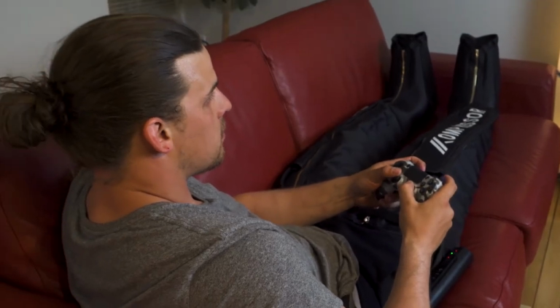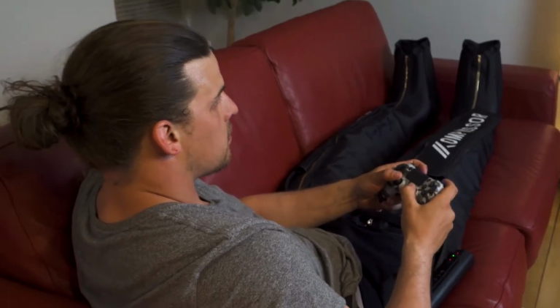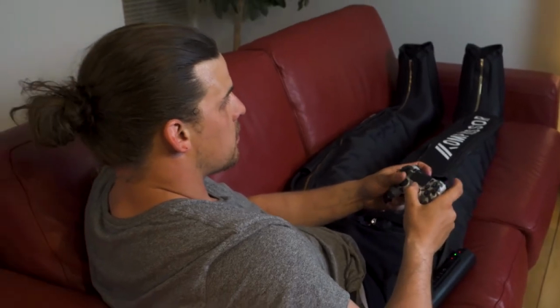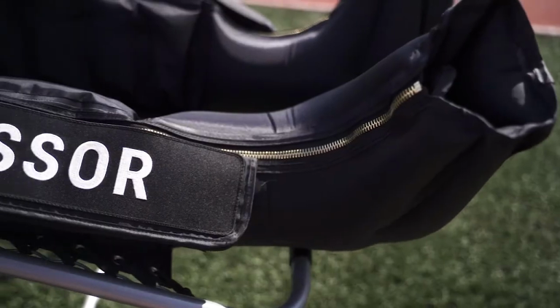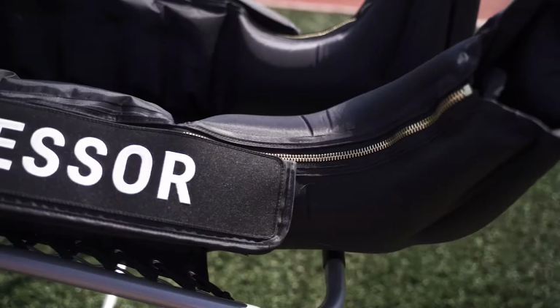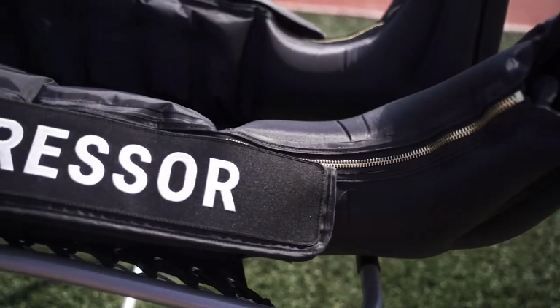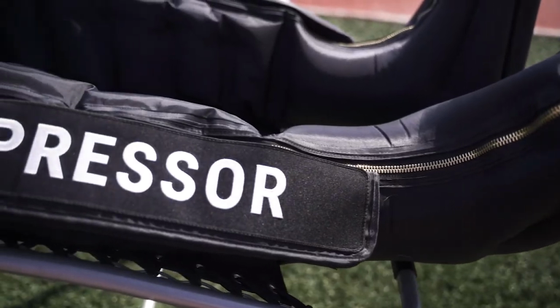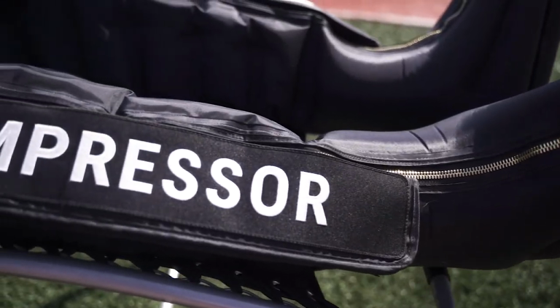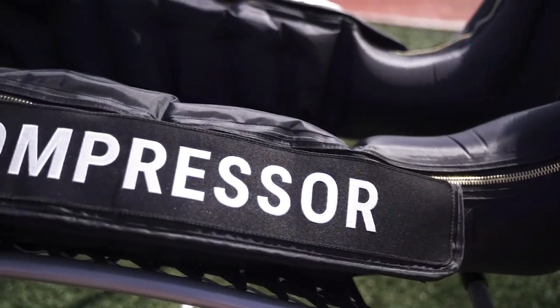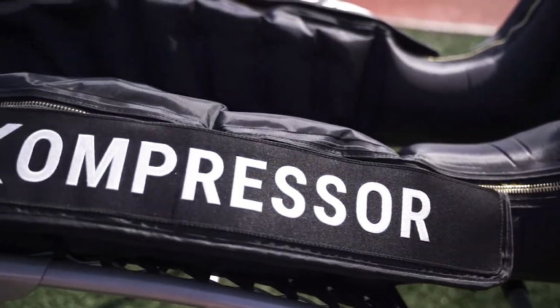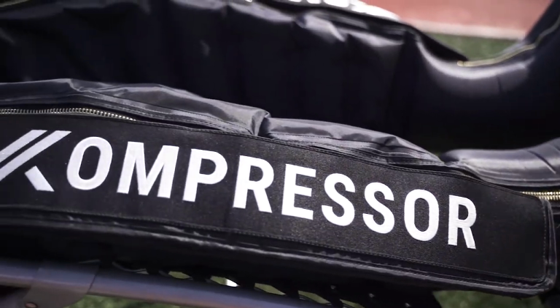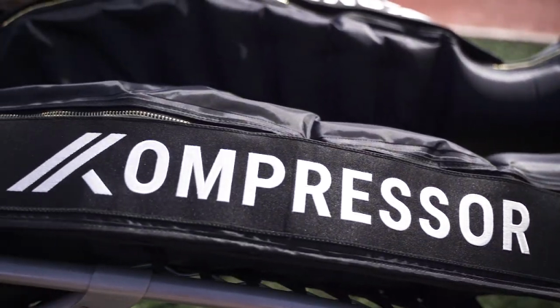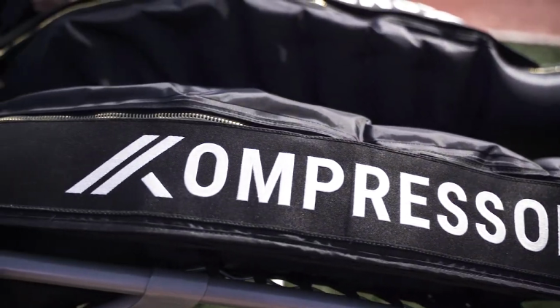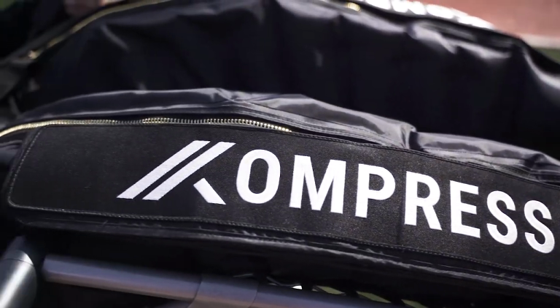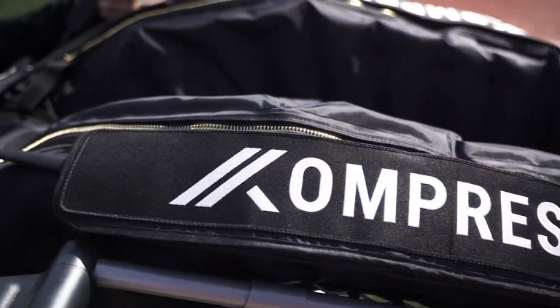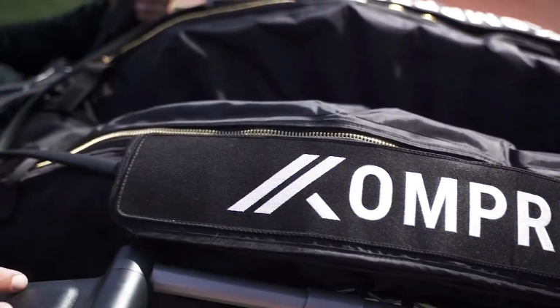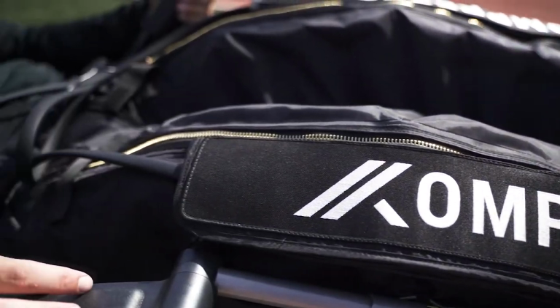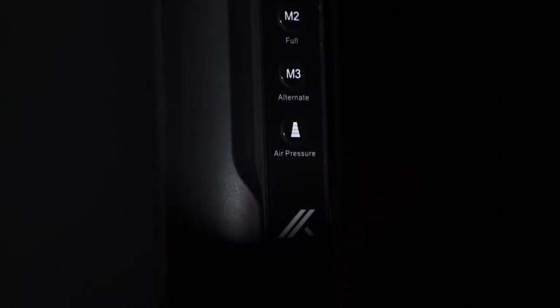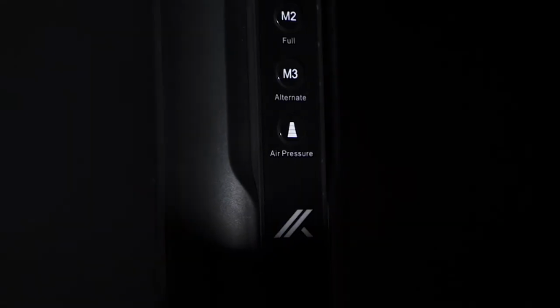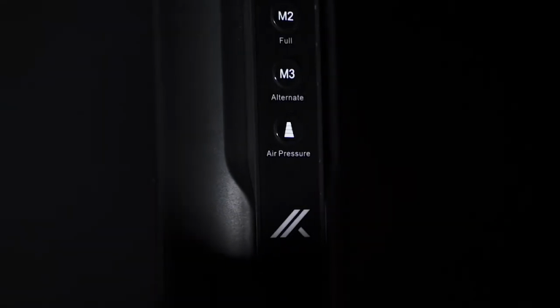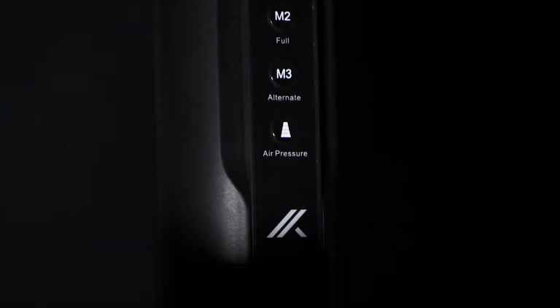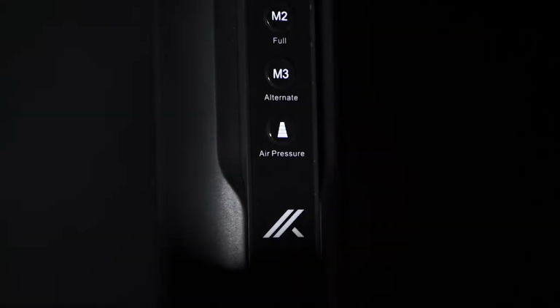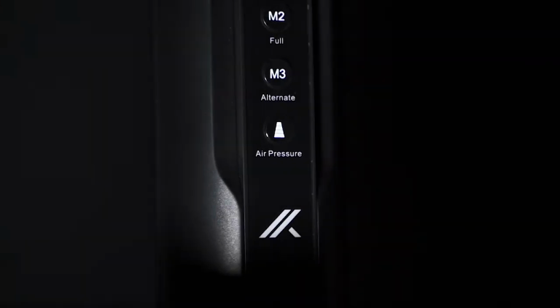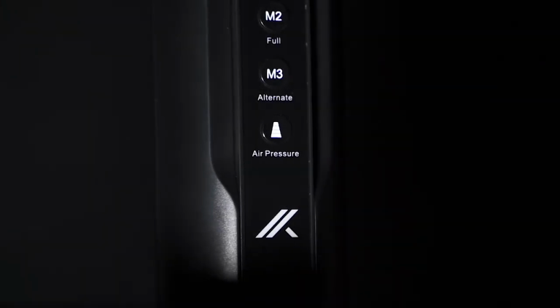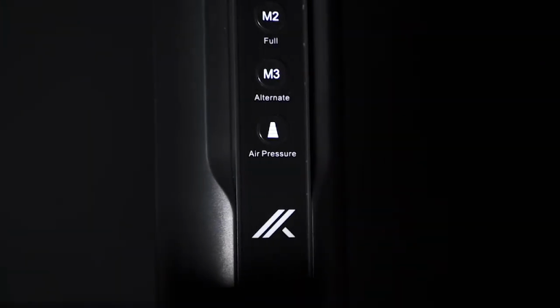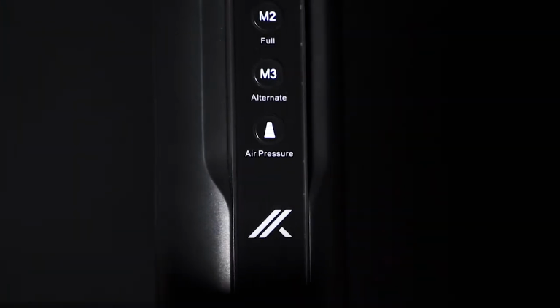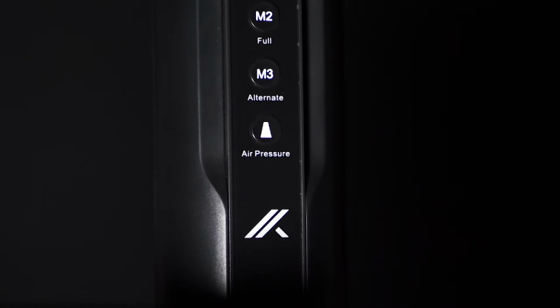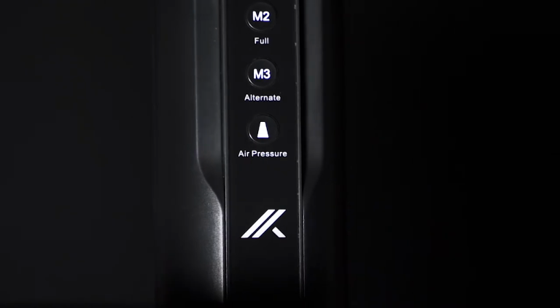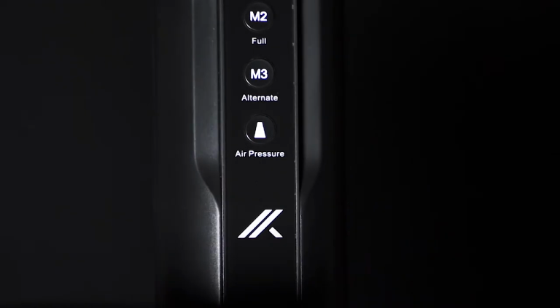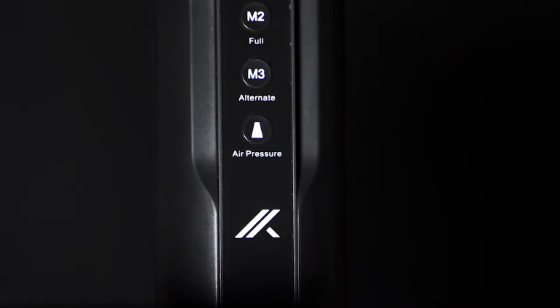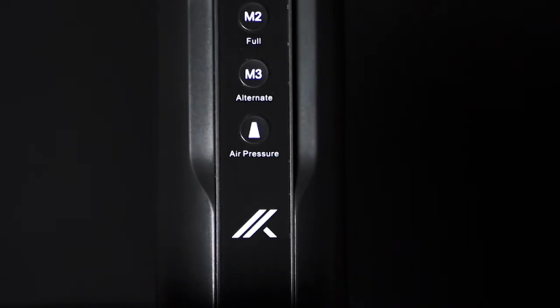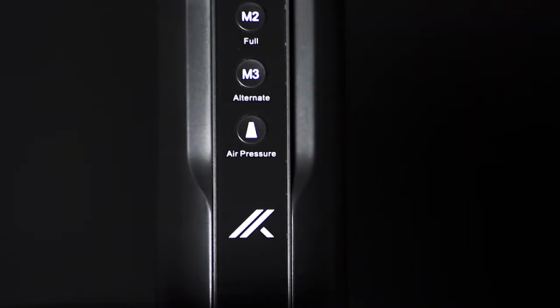With our patented CompressForce technology, we were able to condense our compression strength into the most compact compression therapy console on the market.